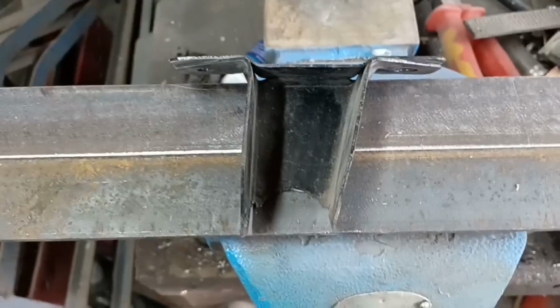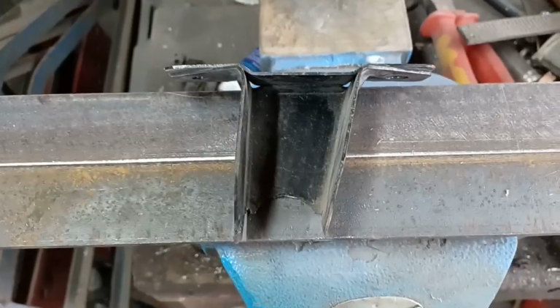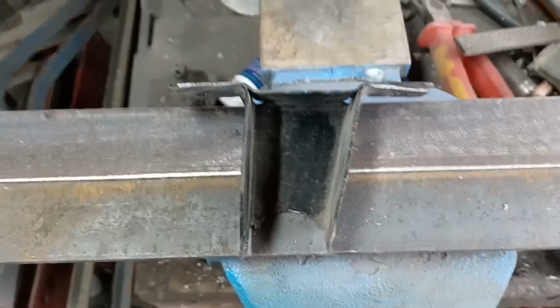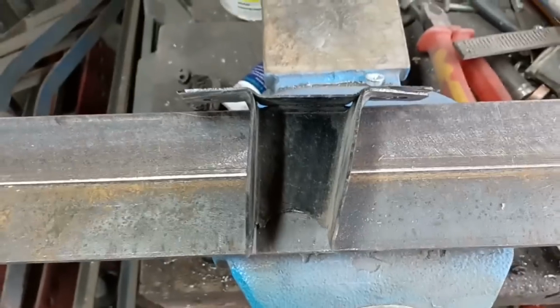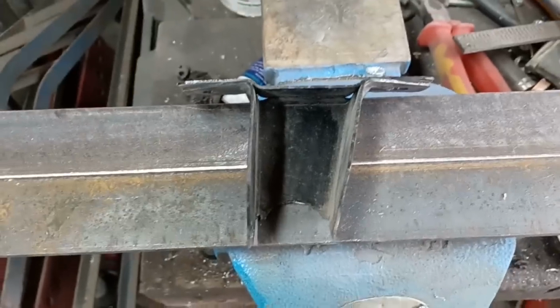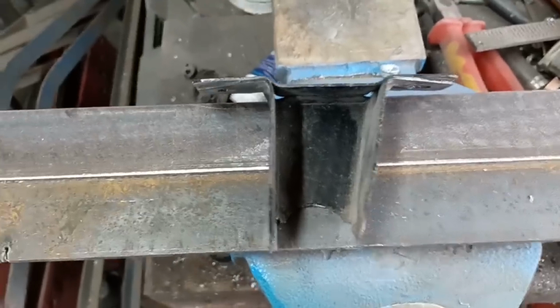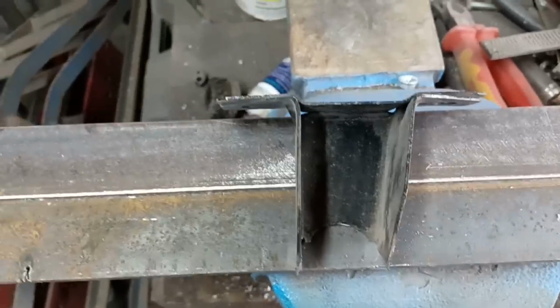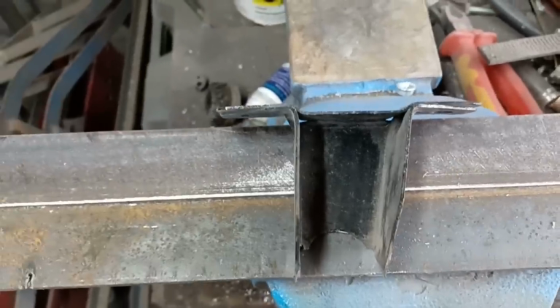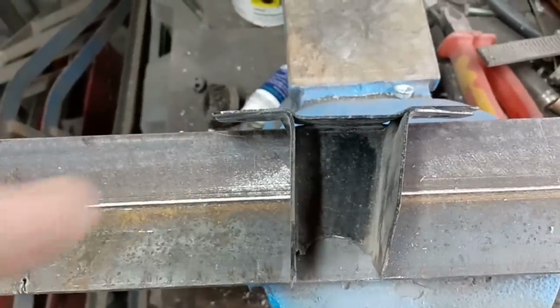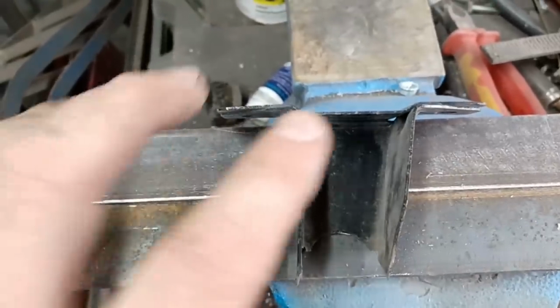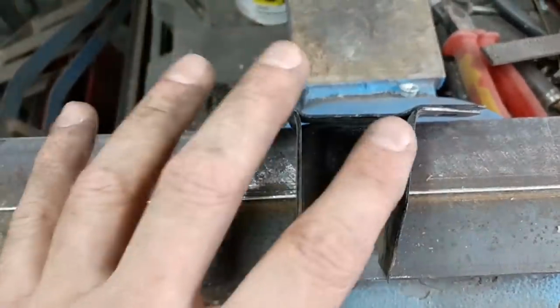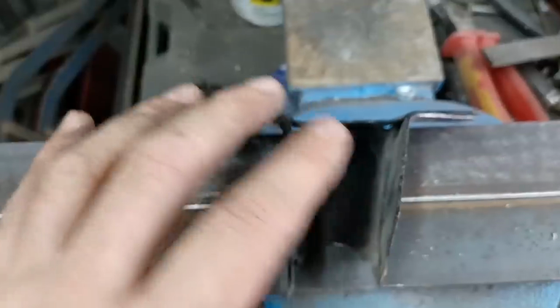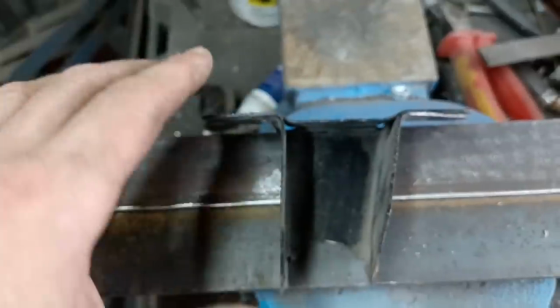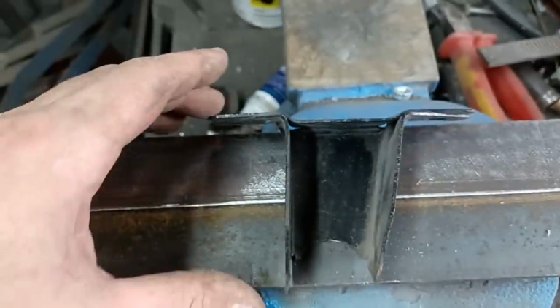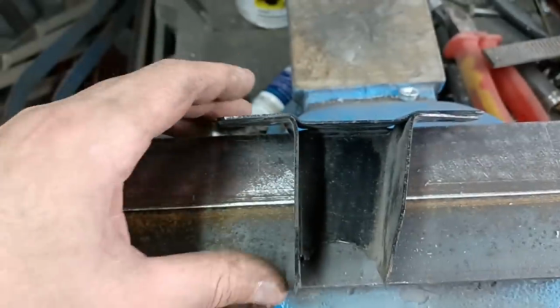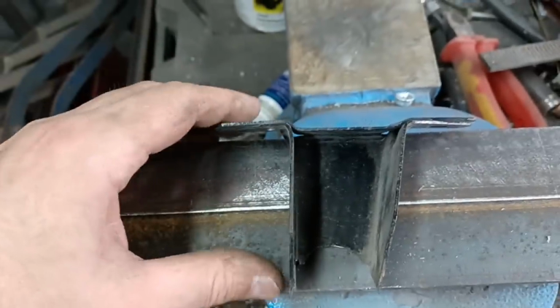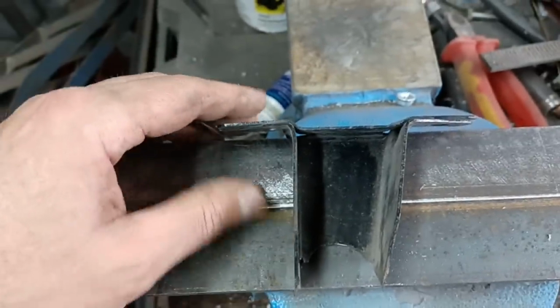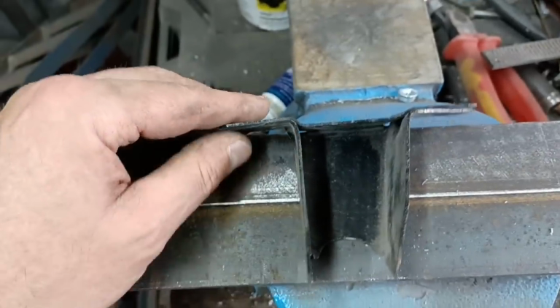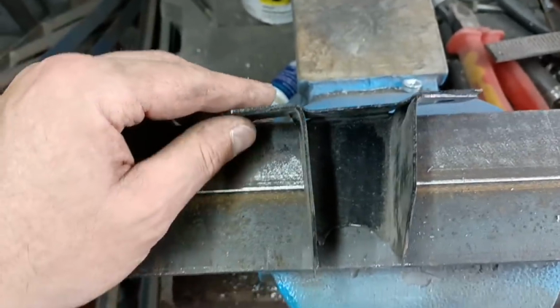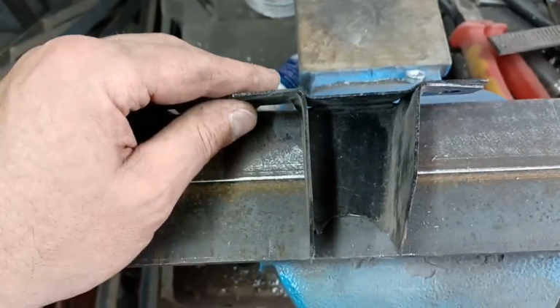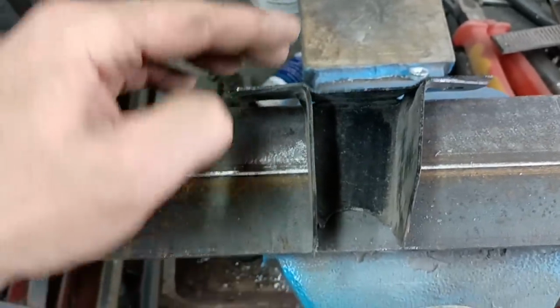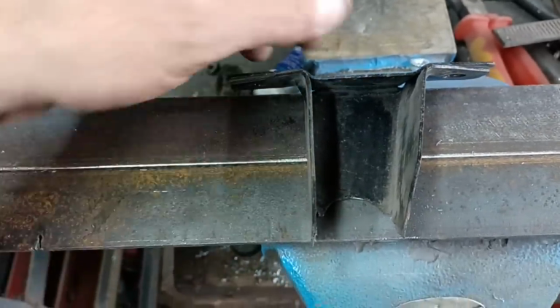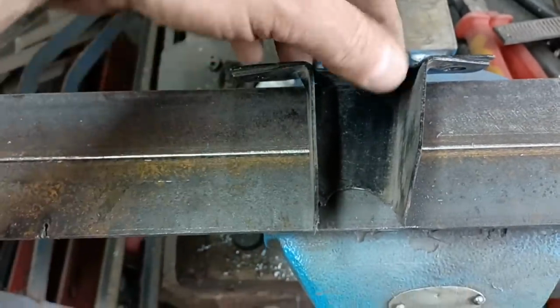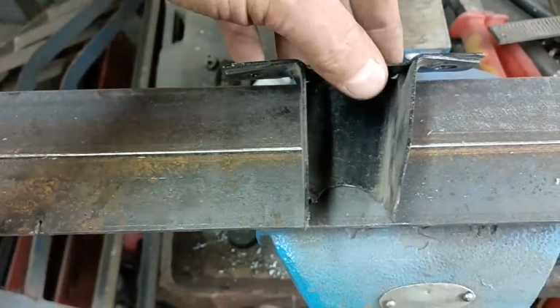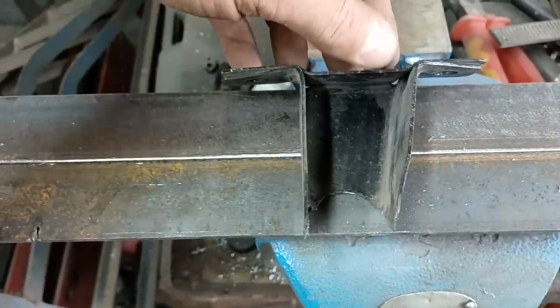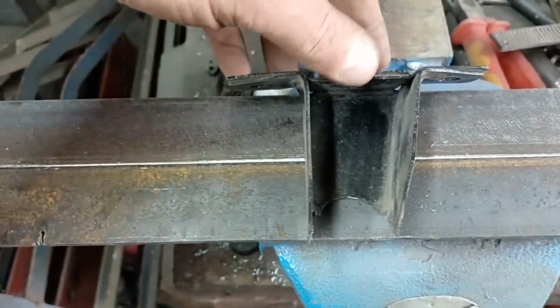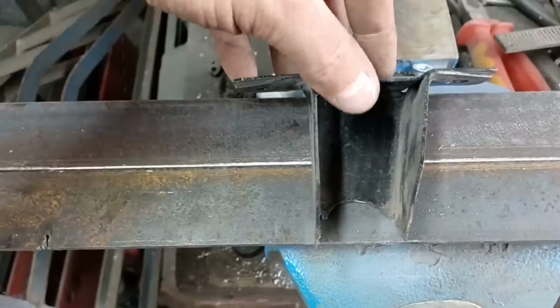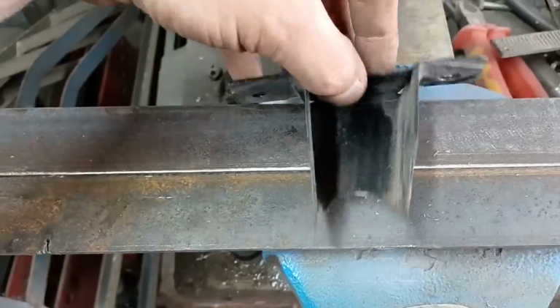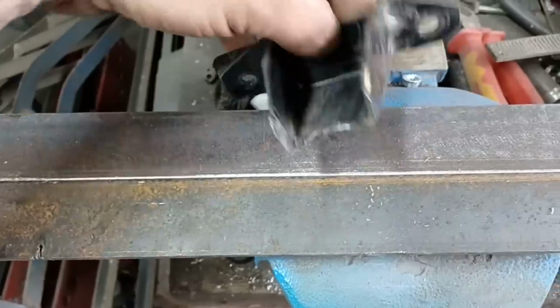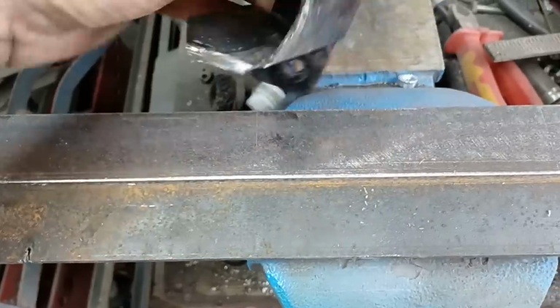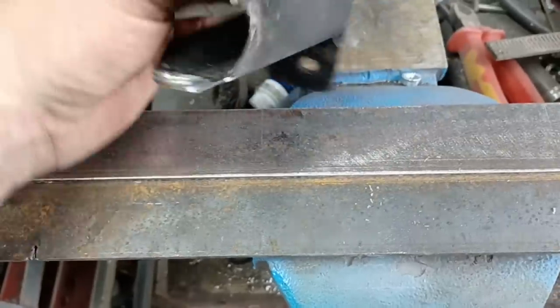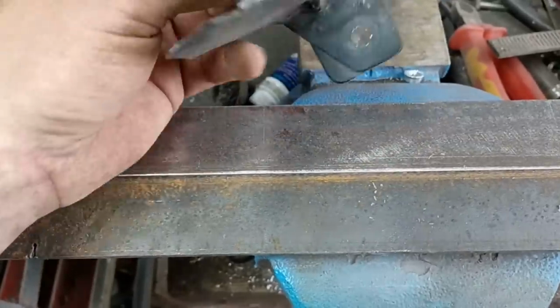Just using a step drill to finish them off and deburr them. They're nice and deburred on the inside. Now we fit that to there.